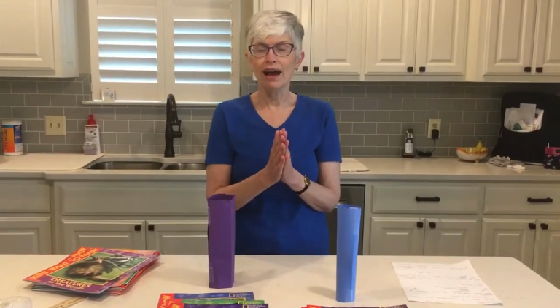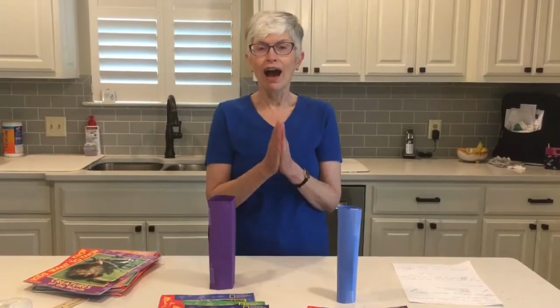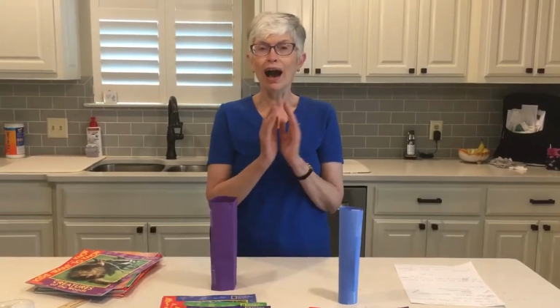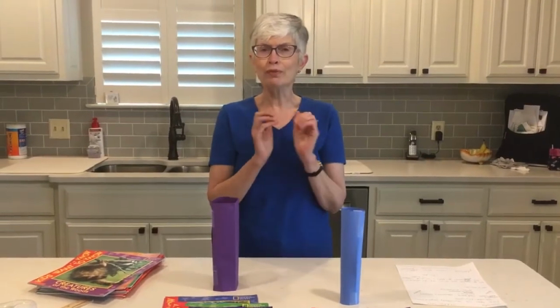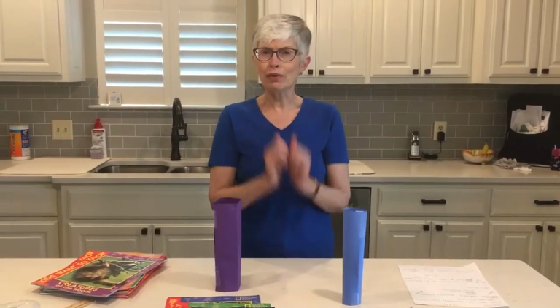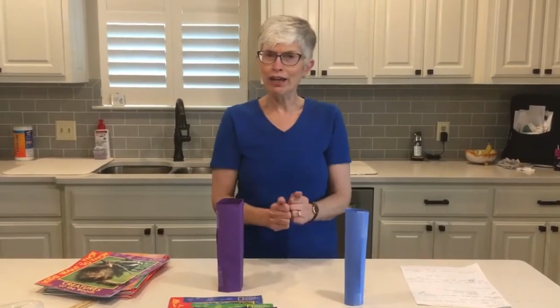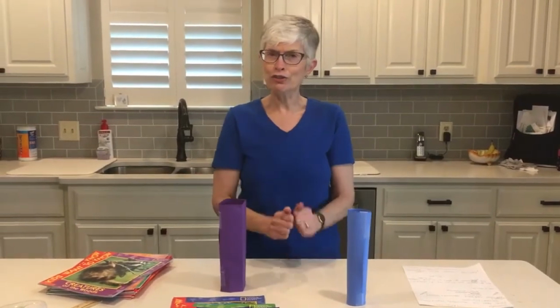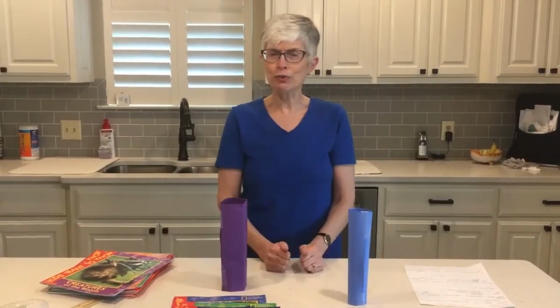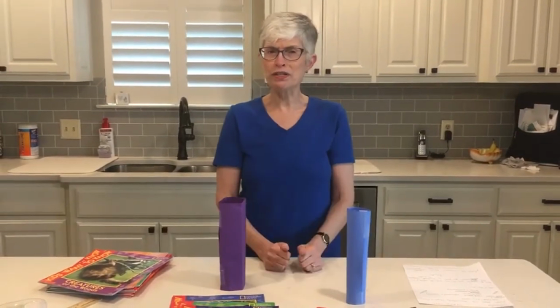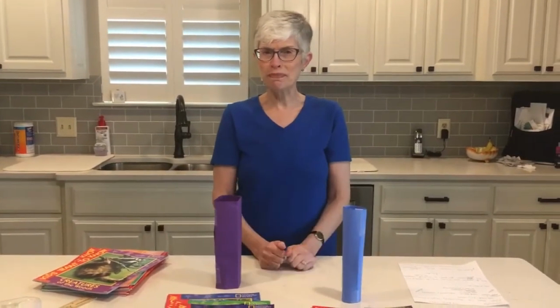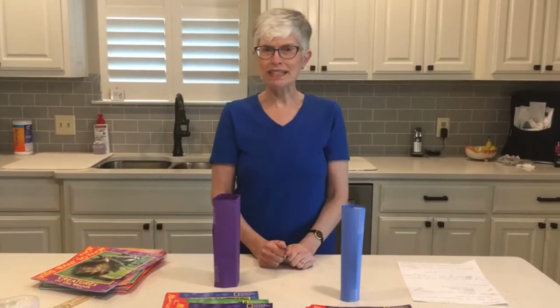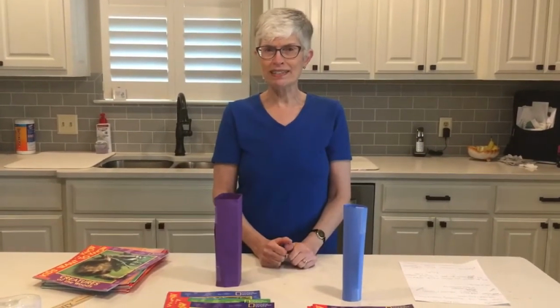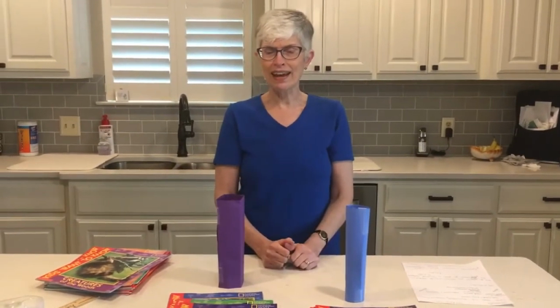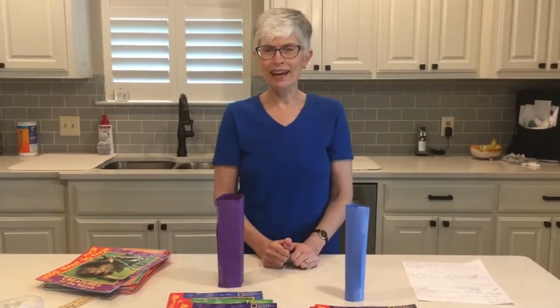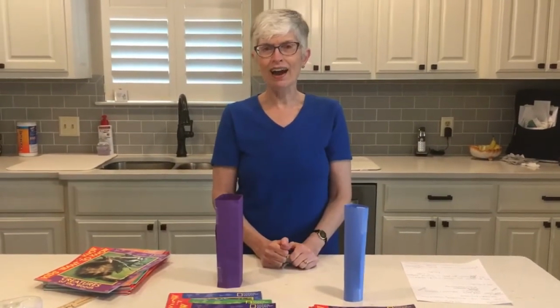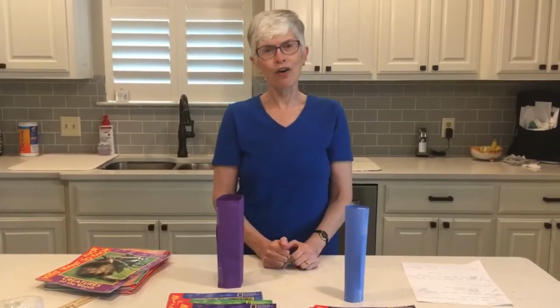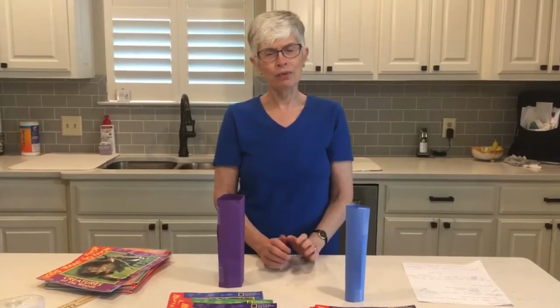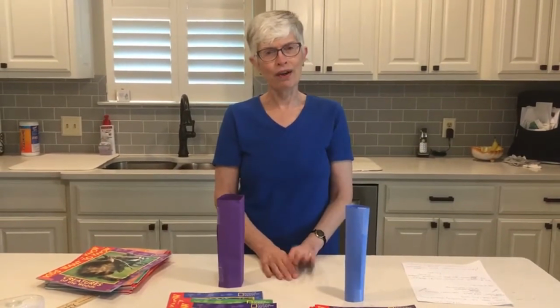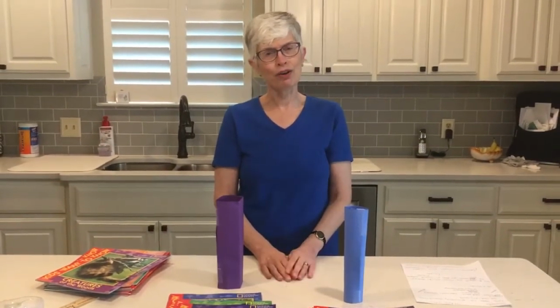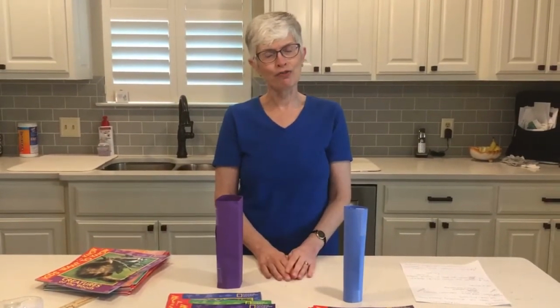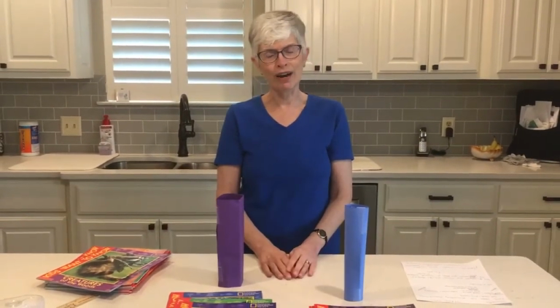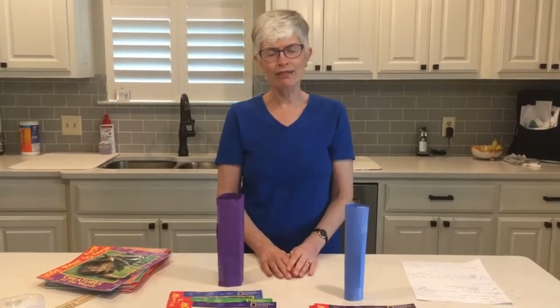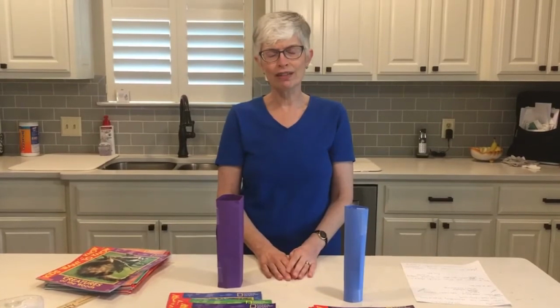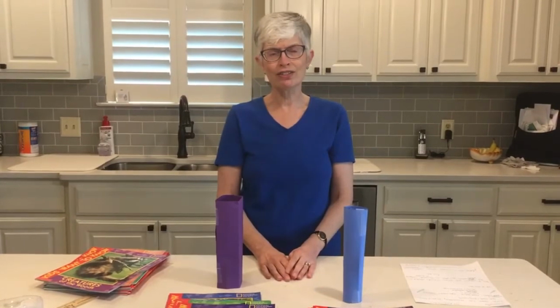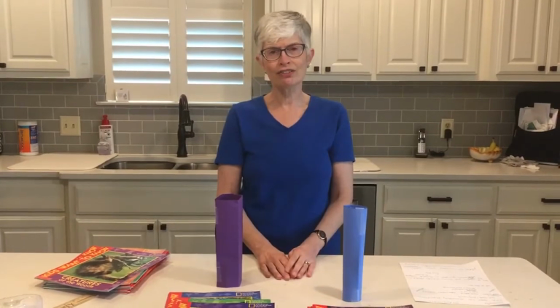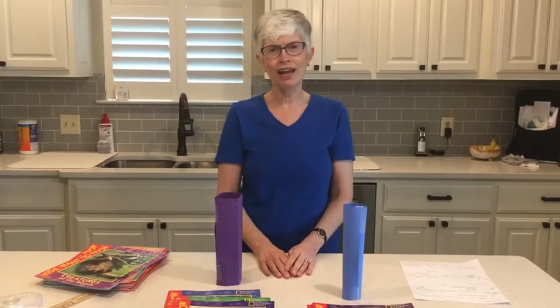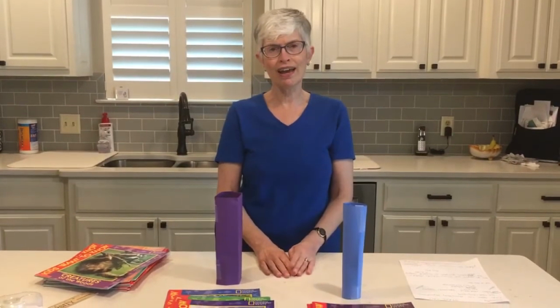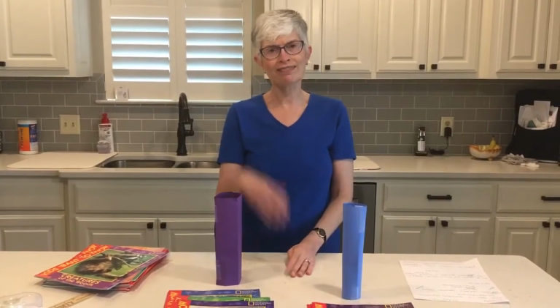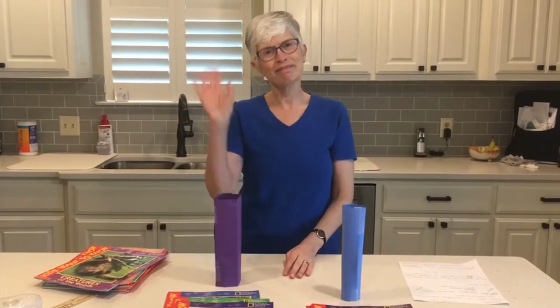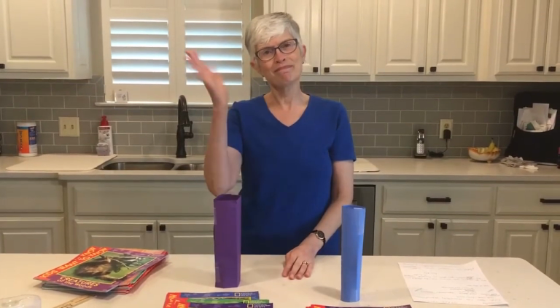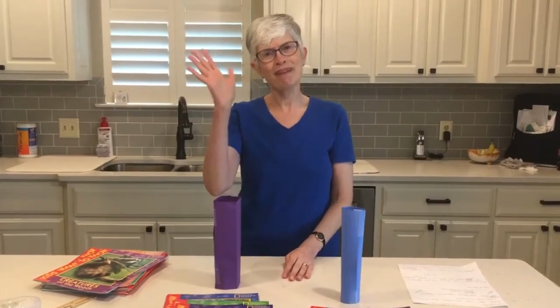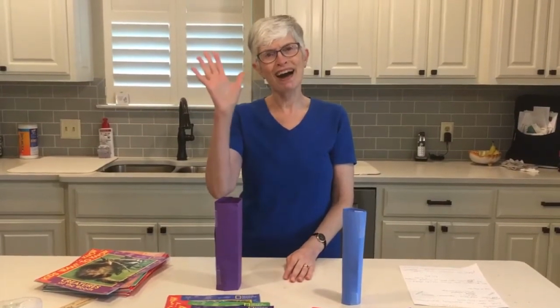I'm so glad you joined me today. I hope you have a great rest of your day. Bye!